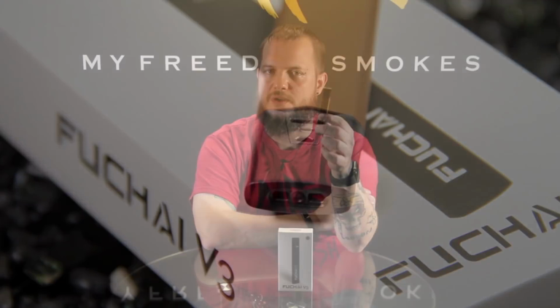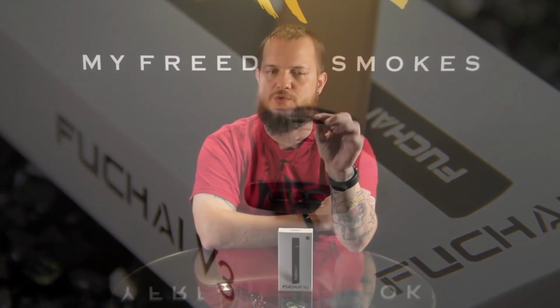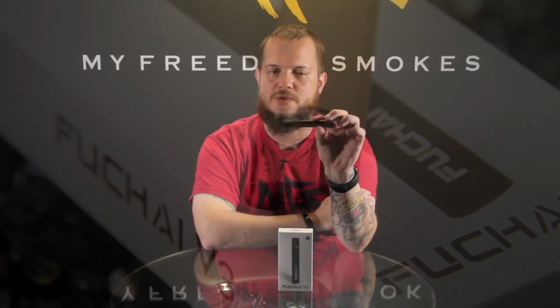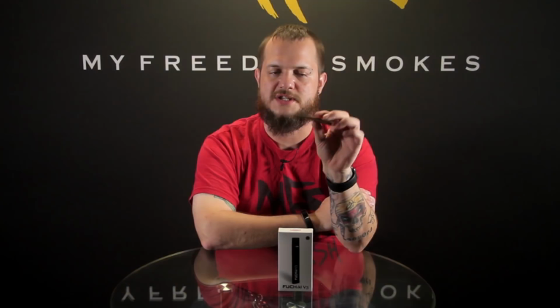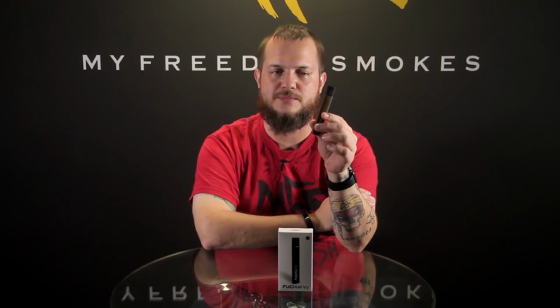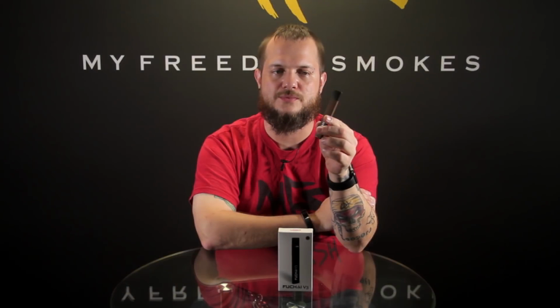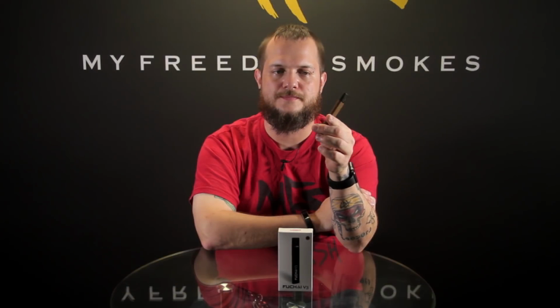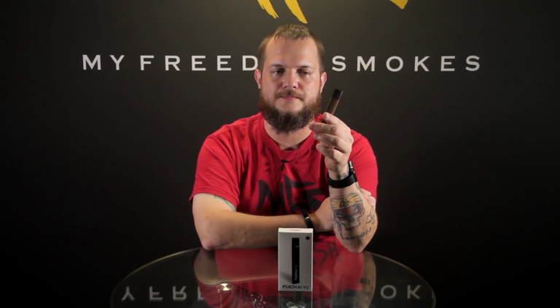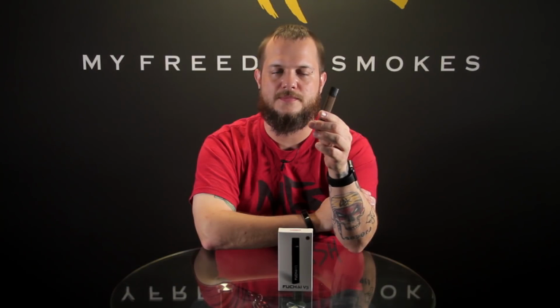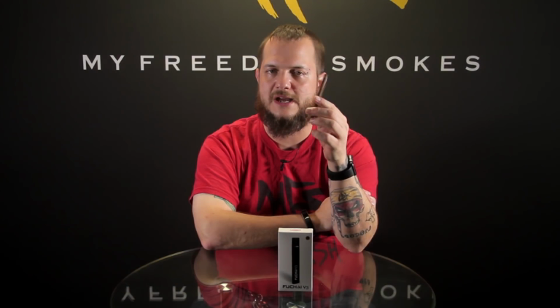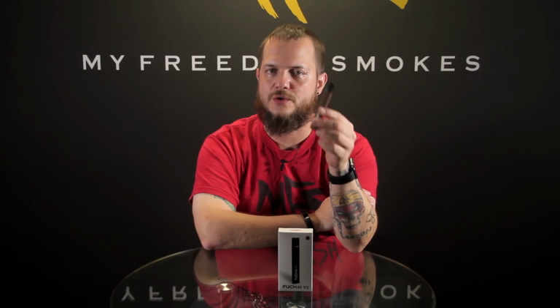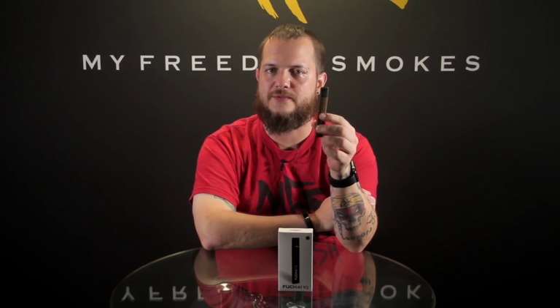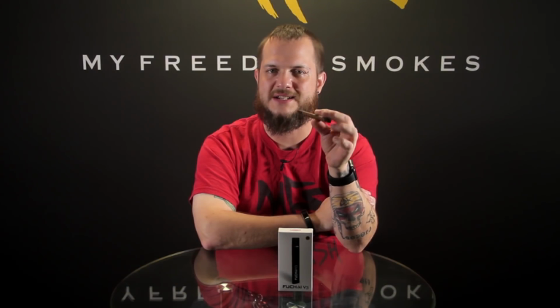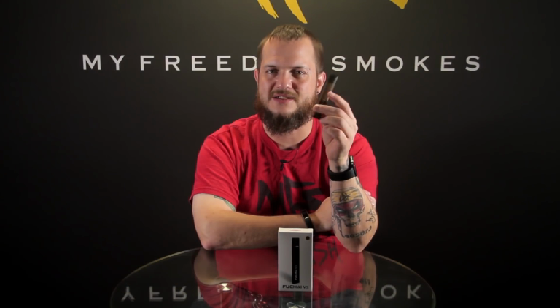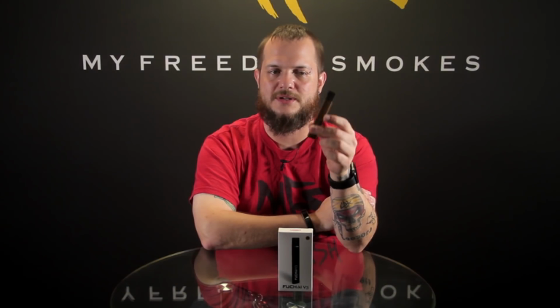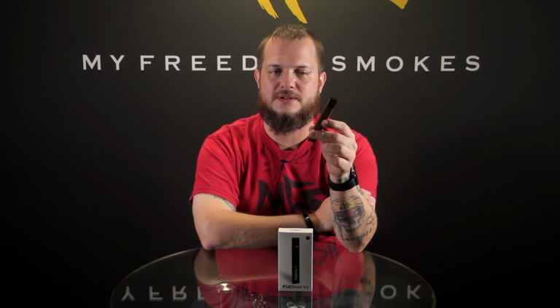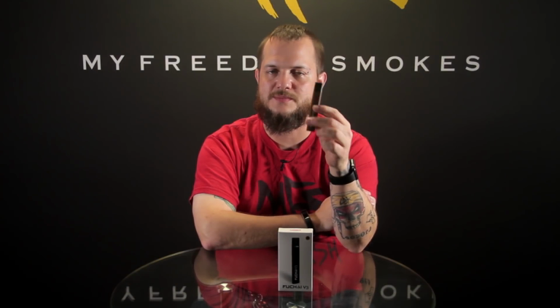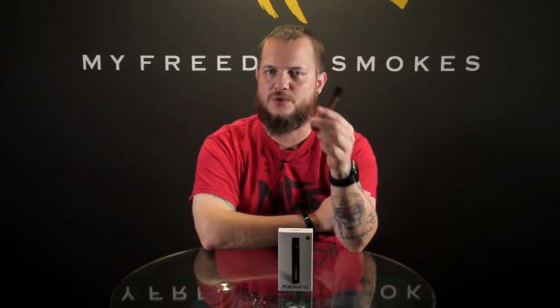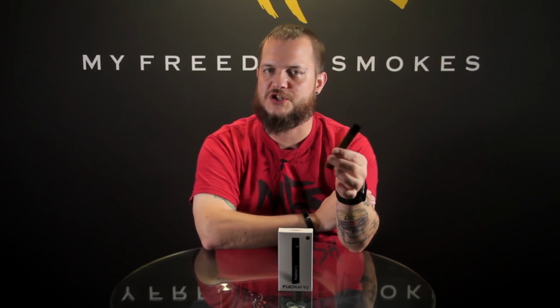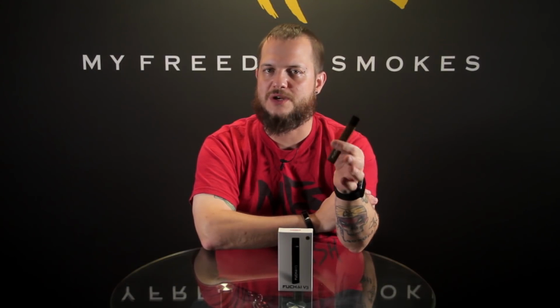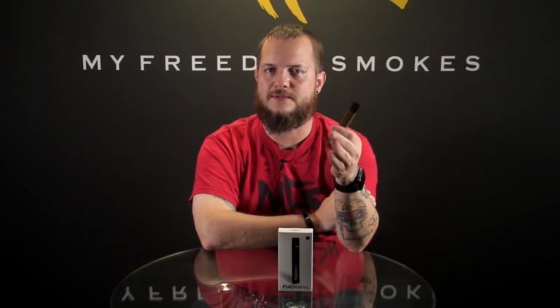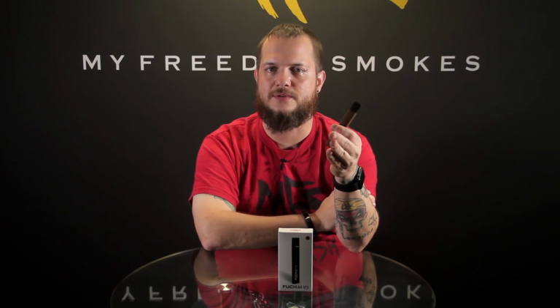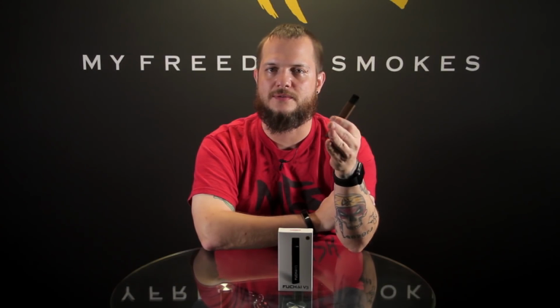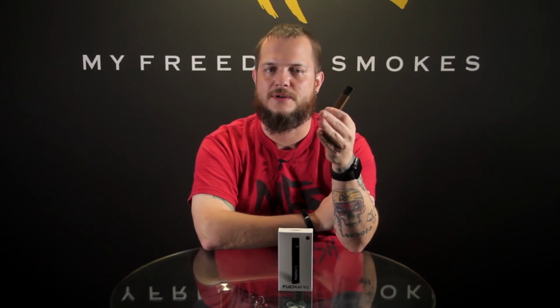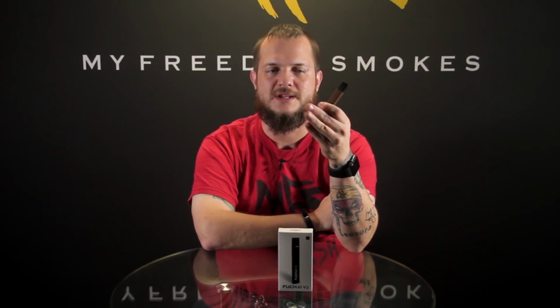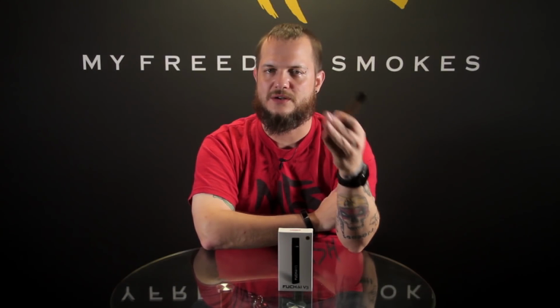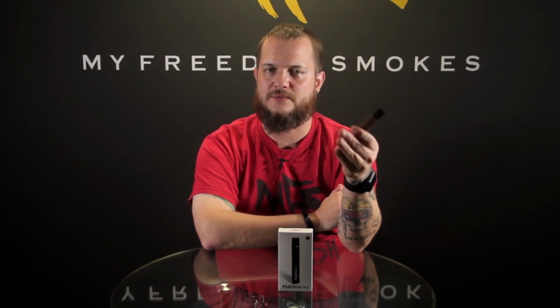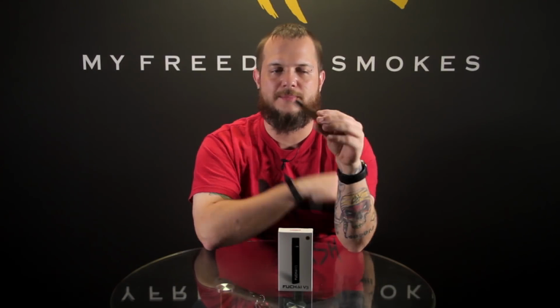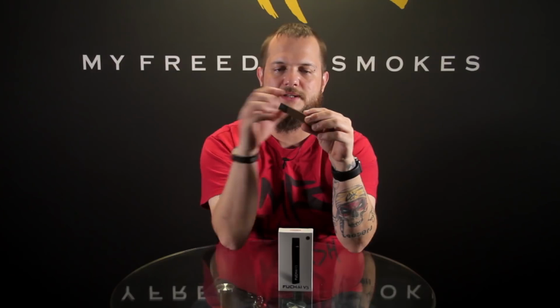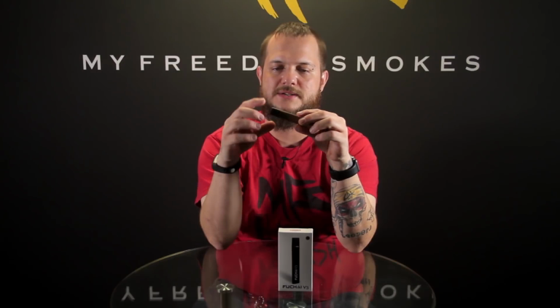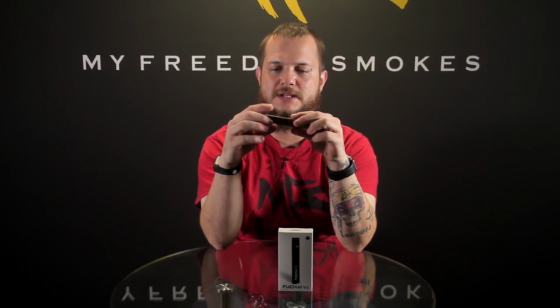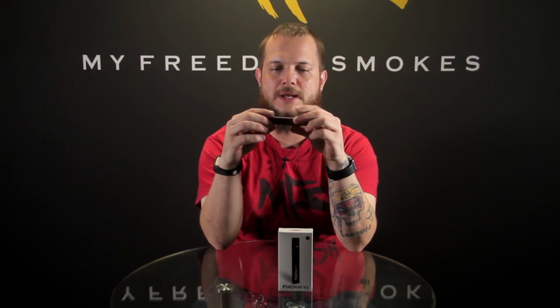A little auto-draw, simple AIO device — or something that's more discreet for stealth vaping, things like that.